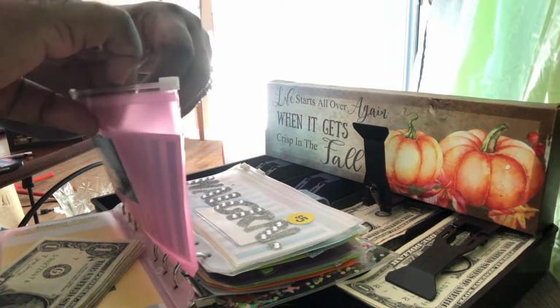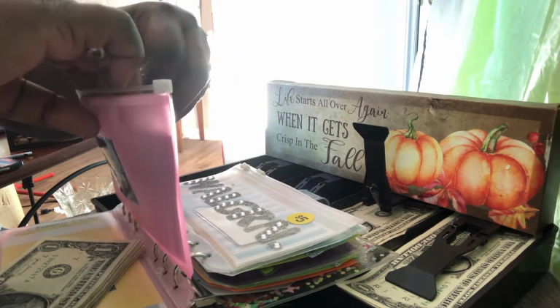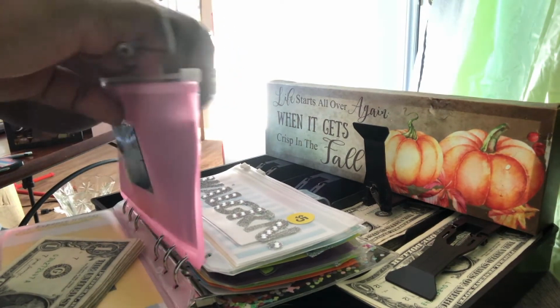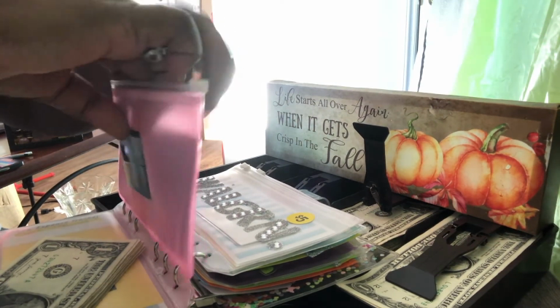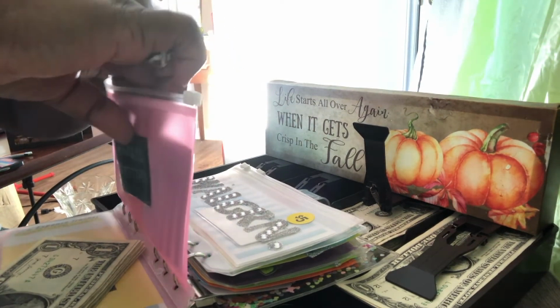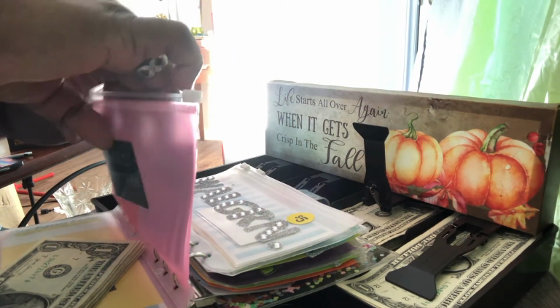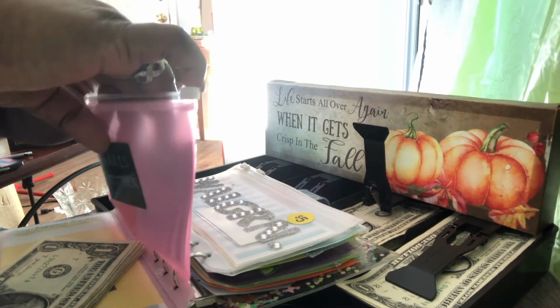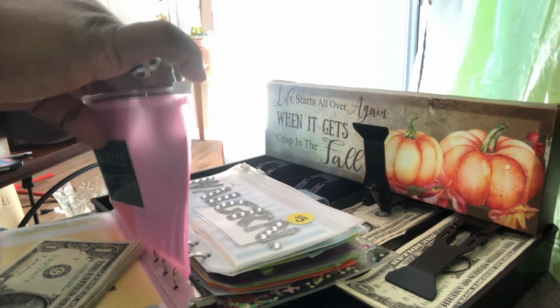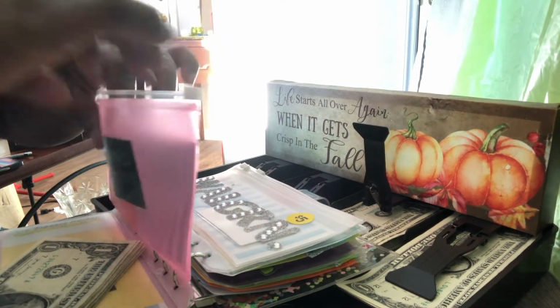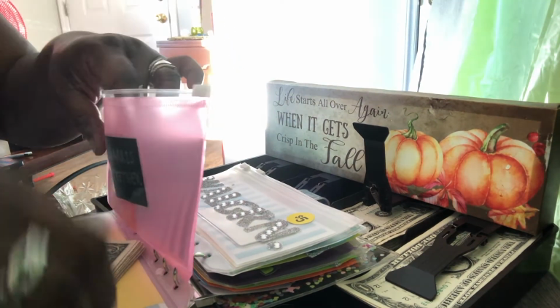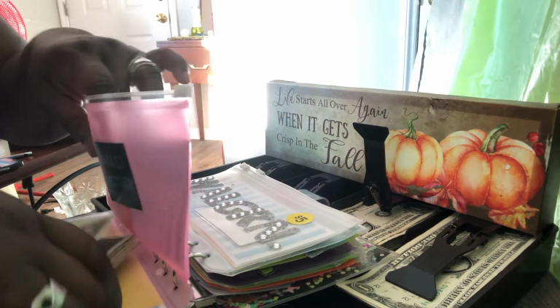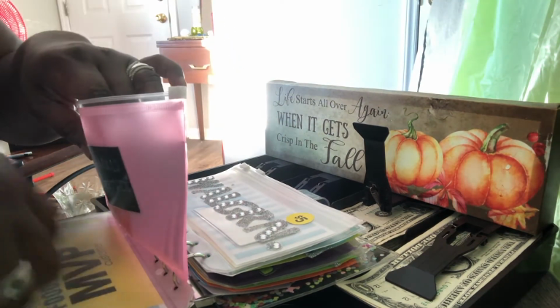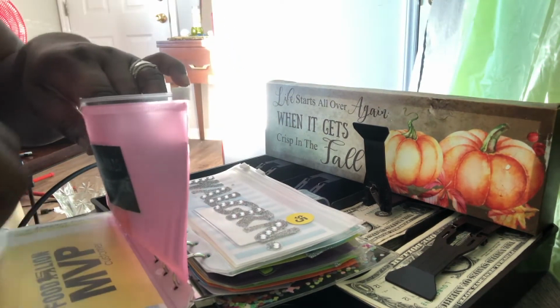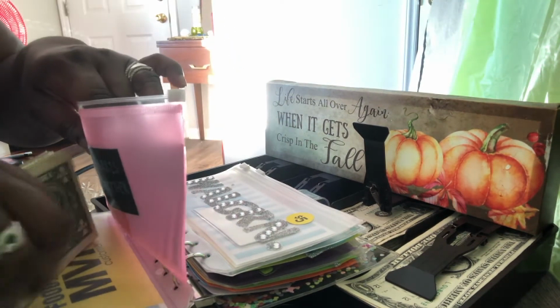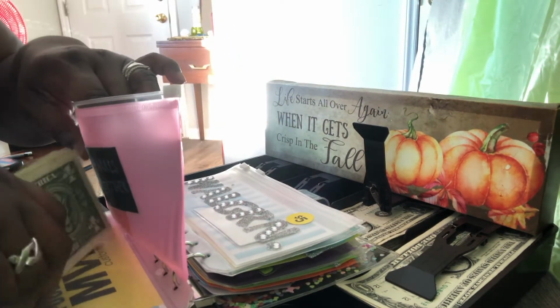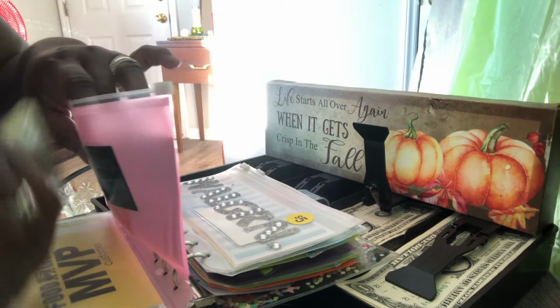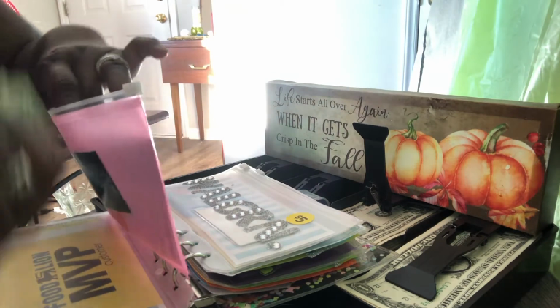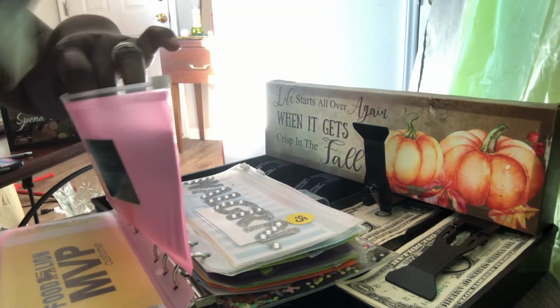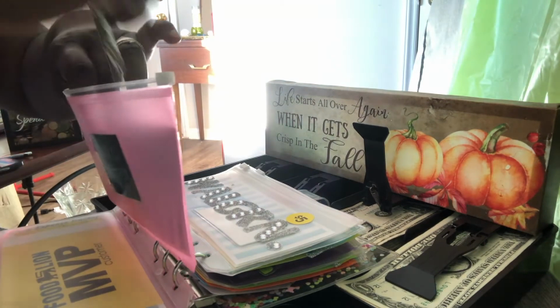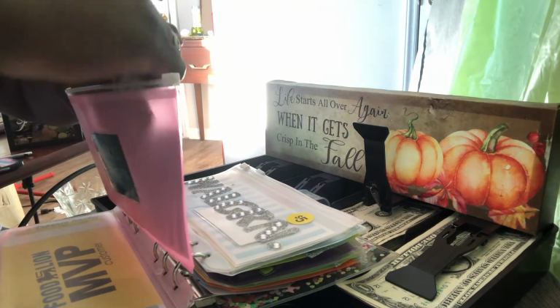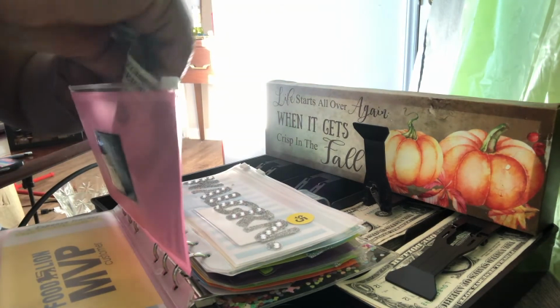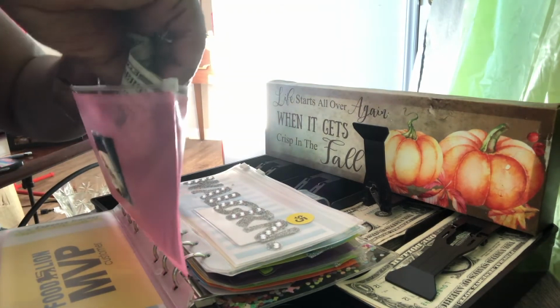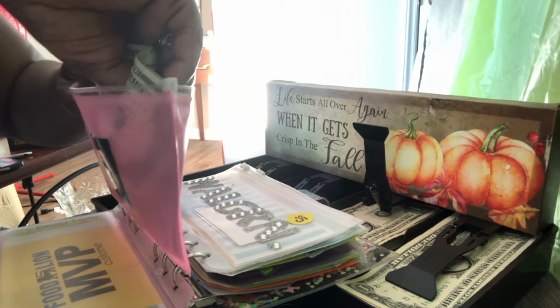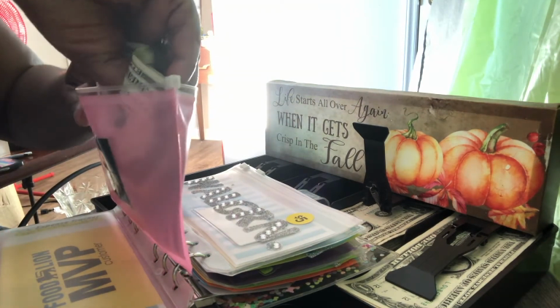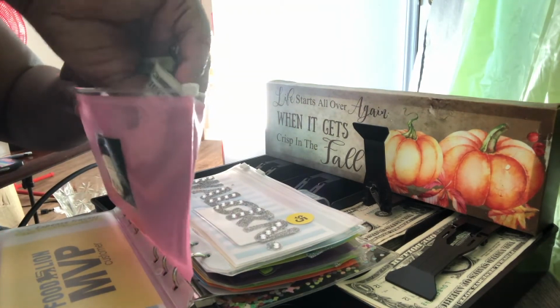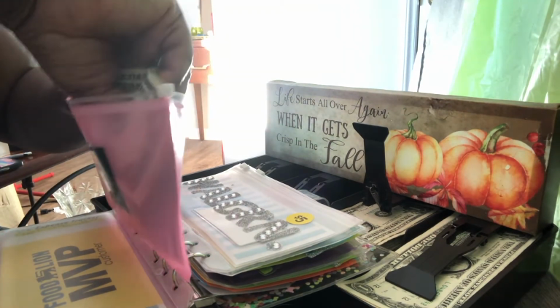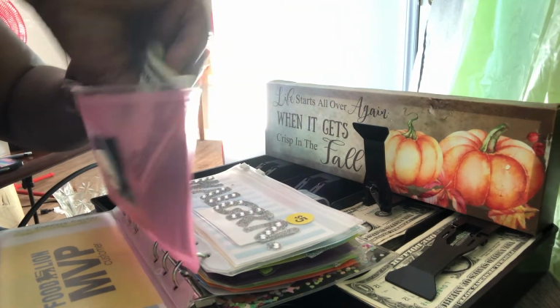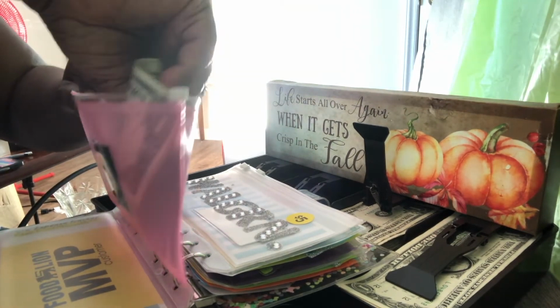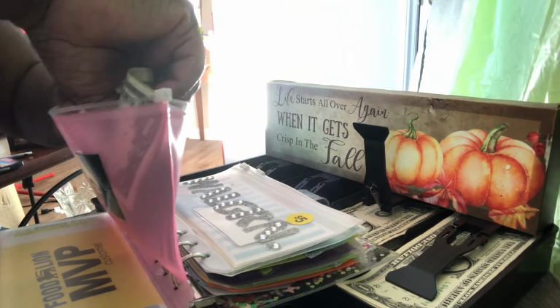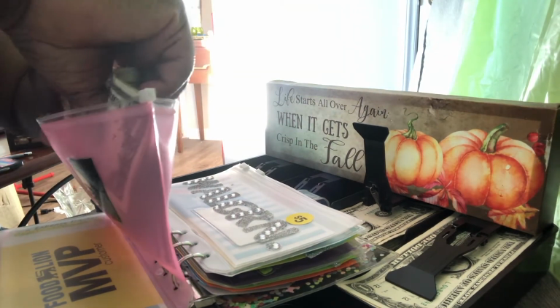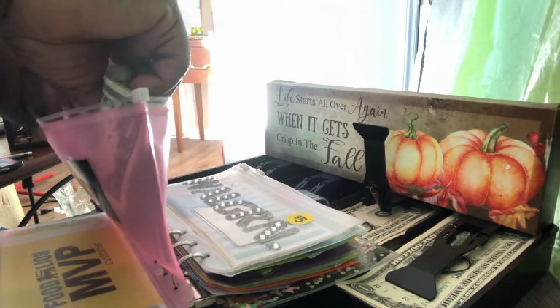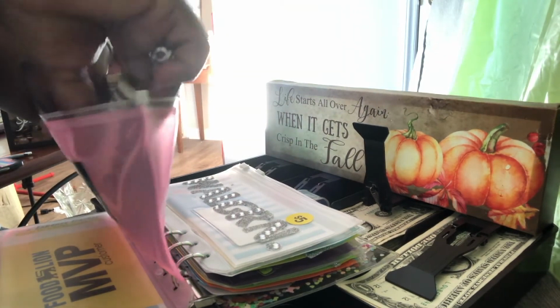These are new envelopes too — colored ones. I think I've already introduced those to you on one of our other videos.